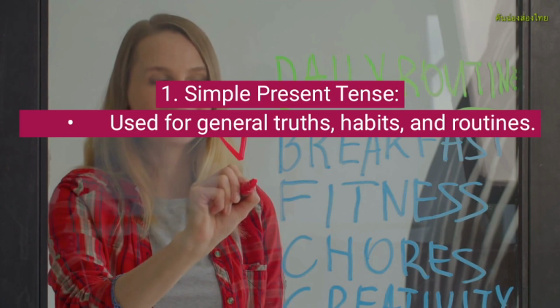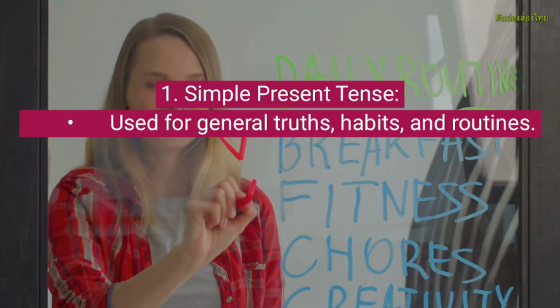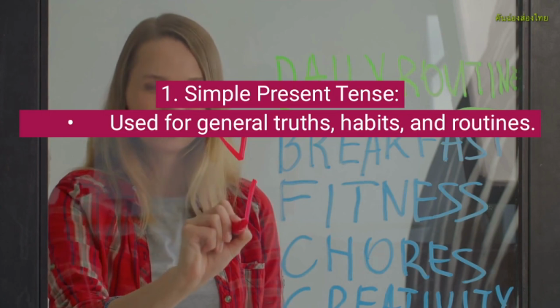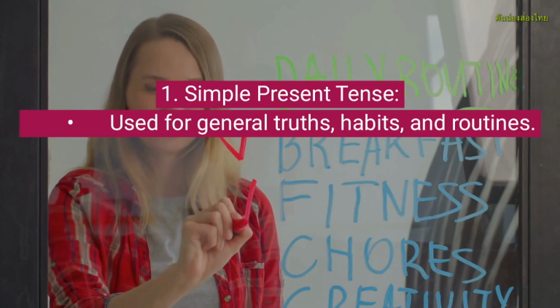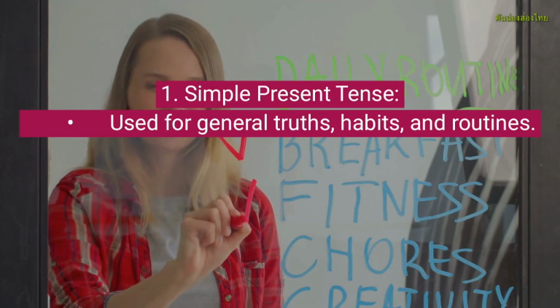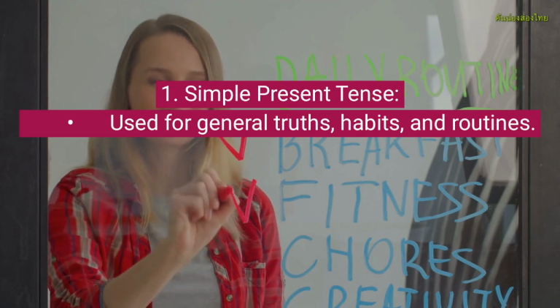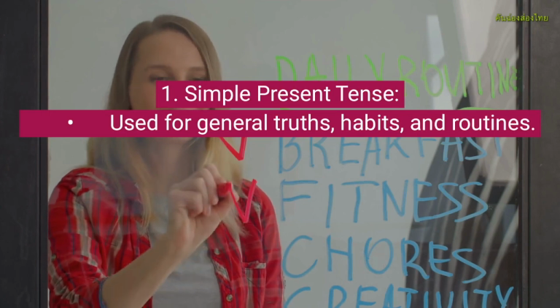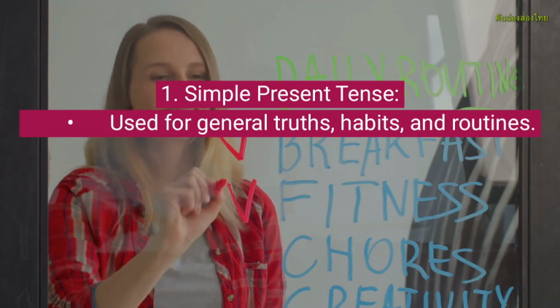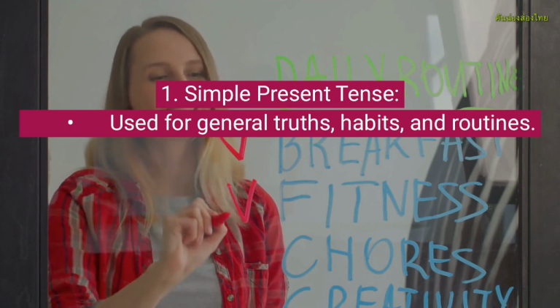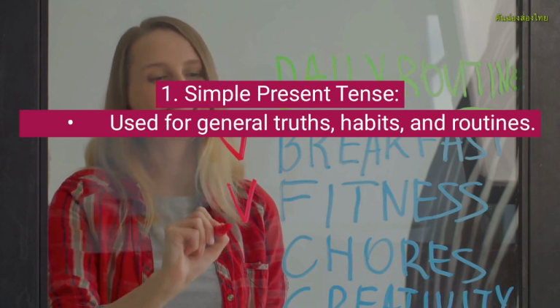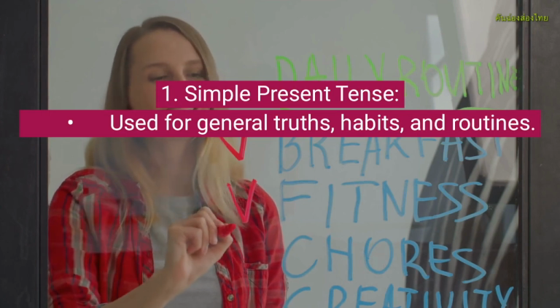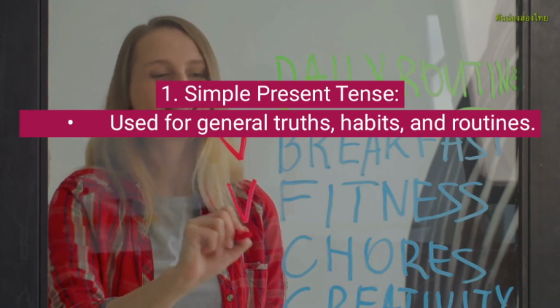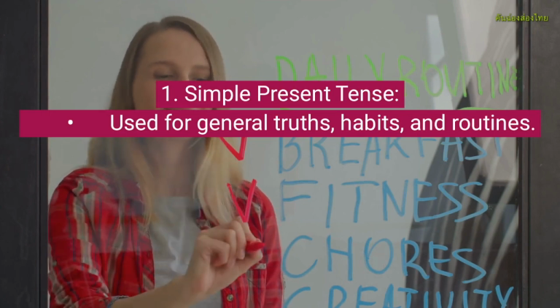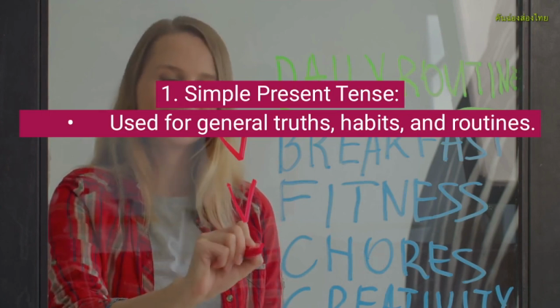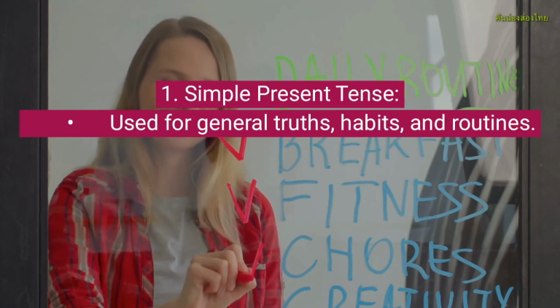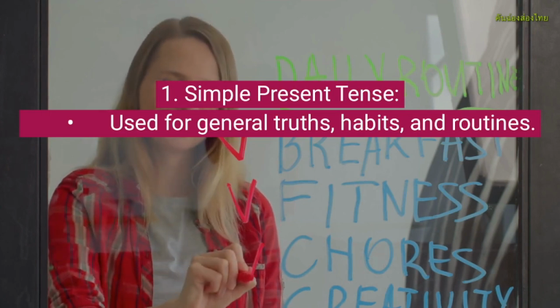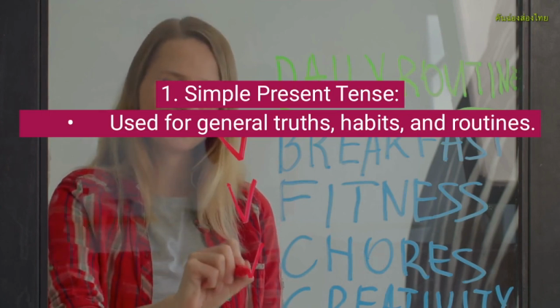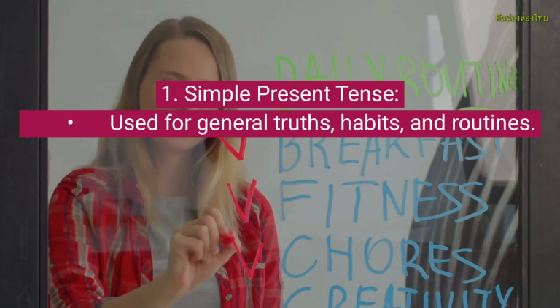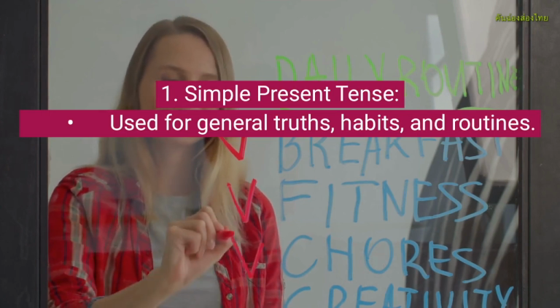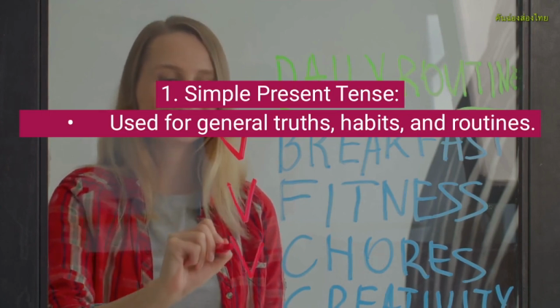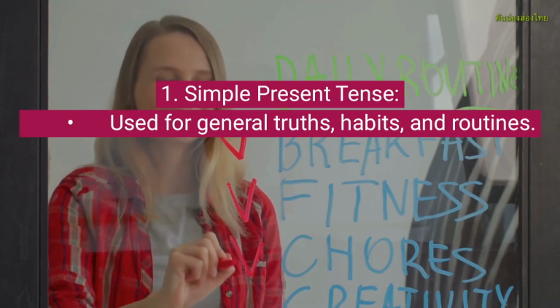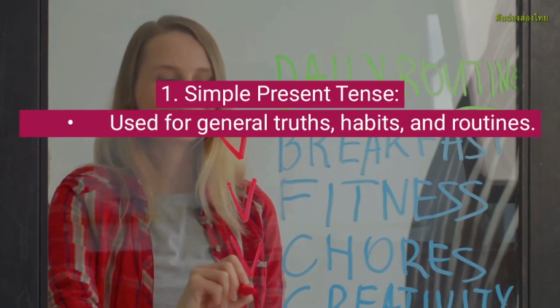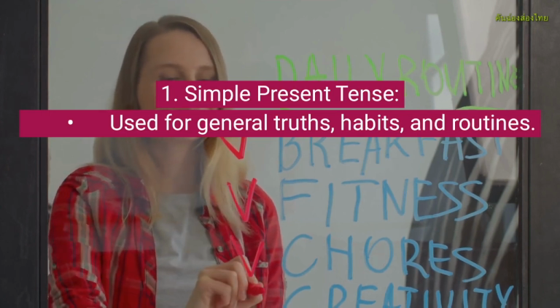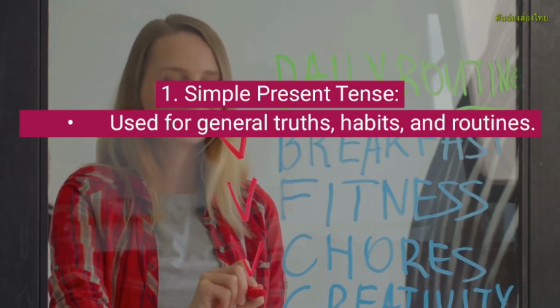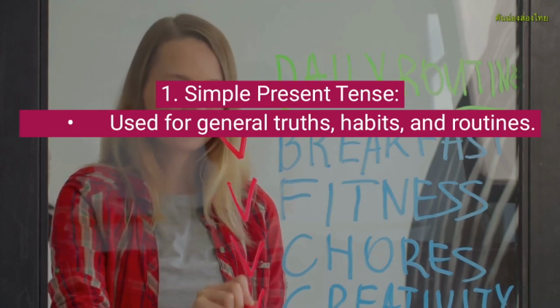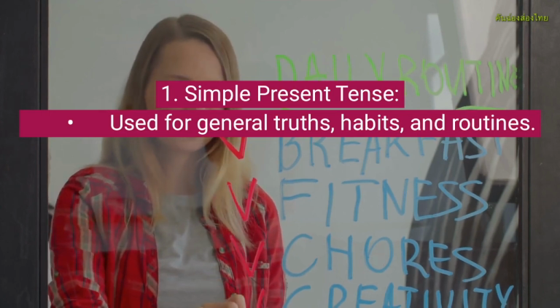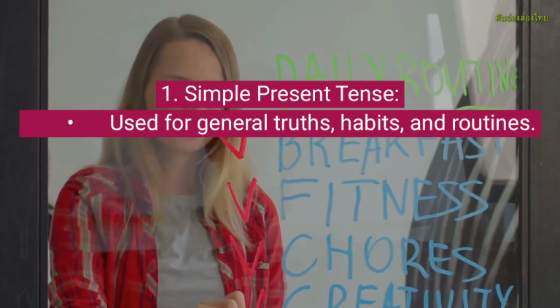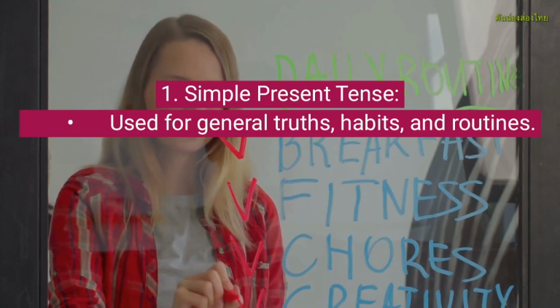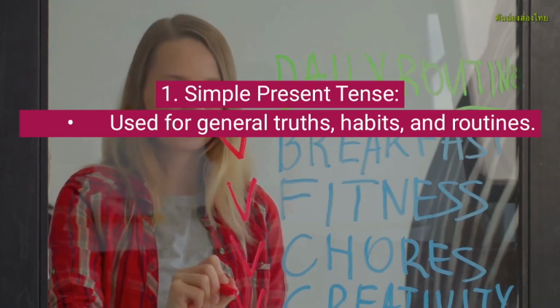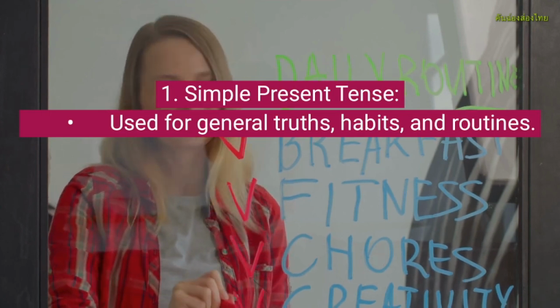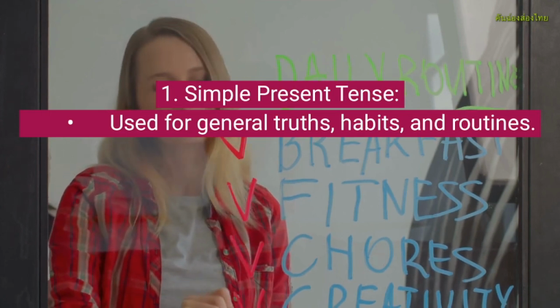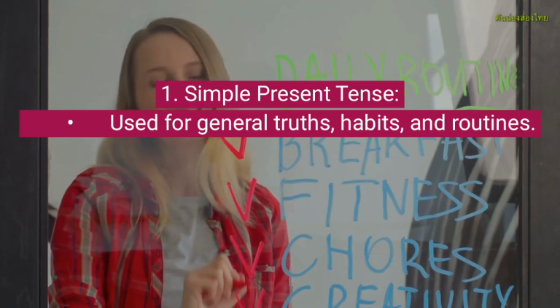Simple Present Tense, used for general truths, habits, and routines.